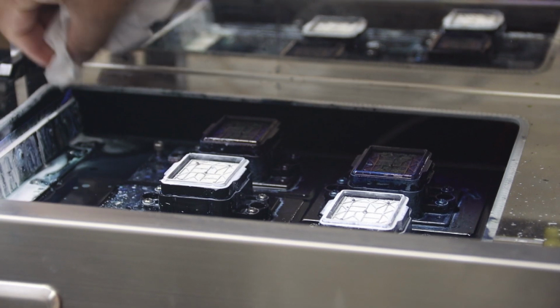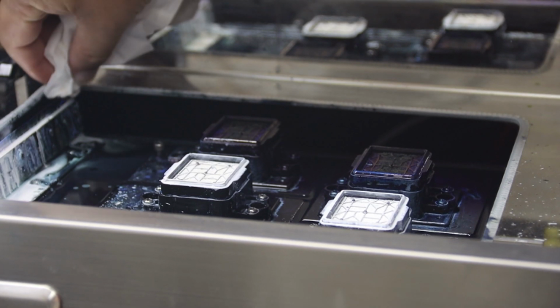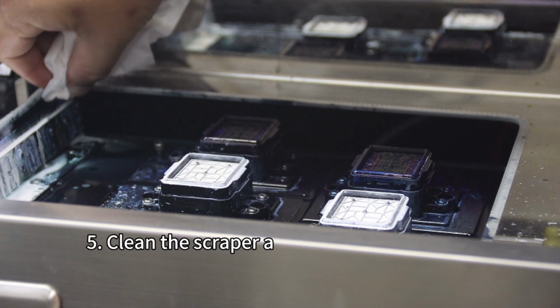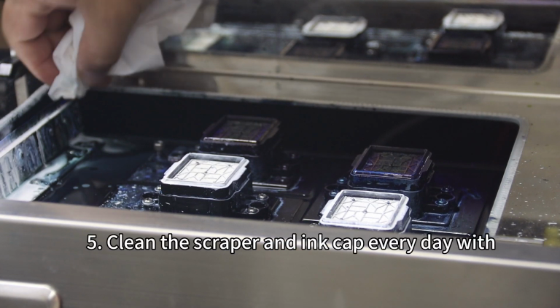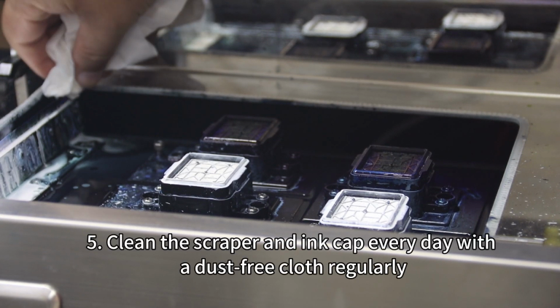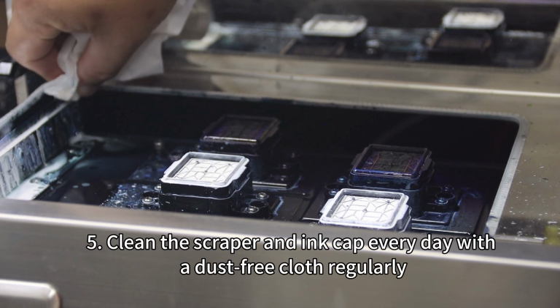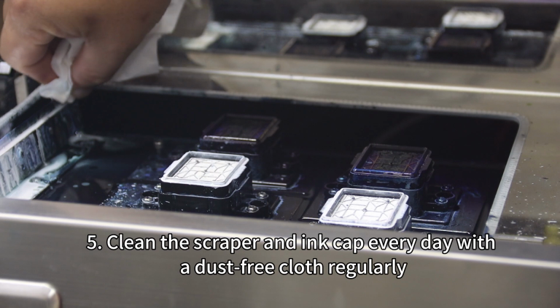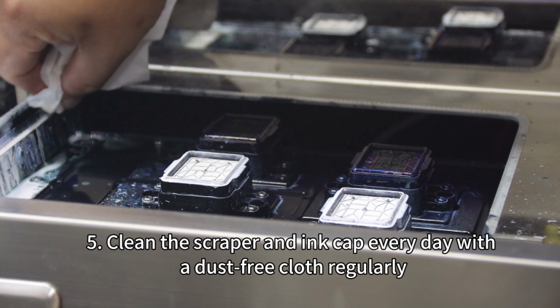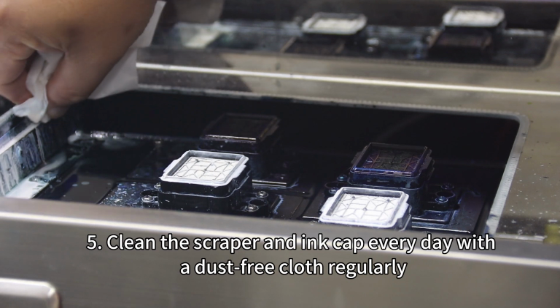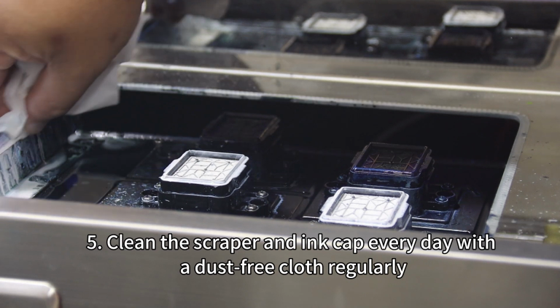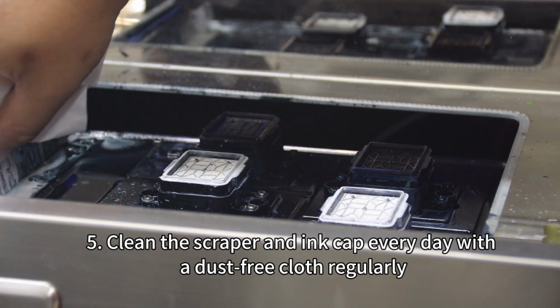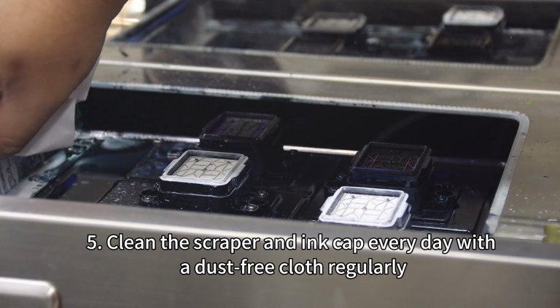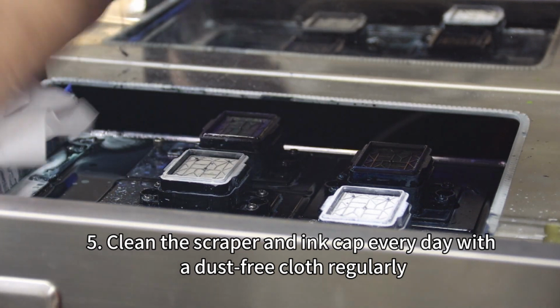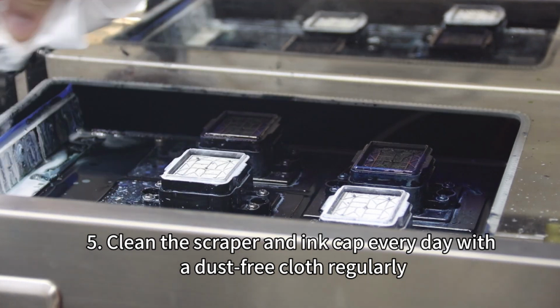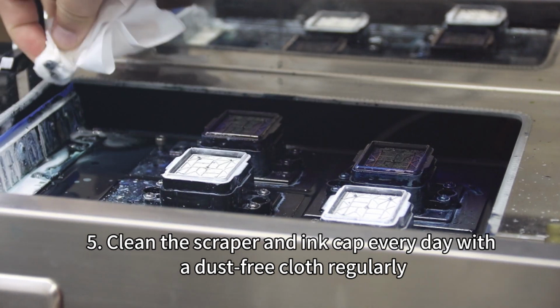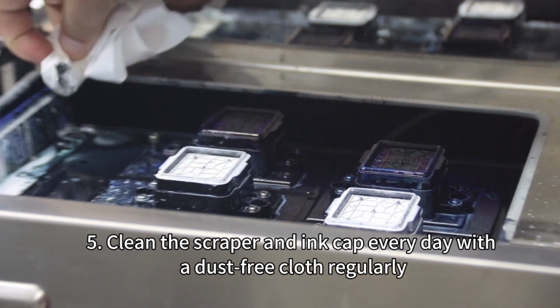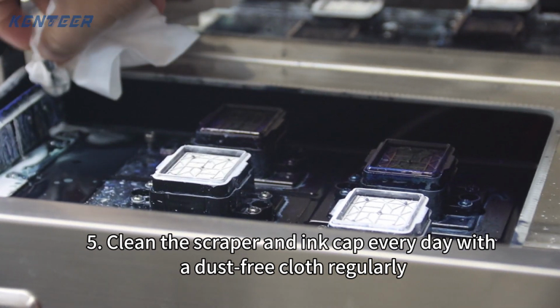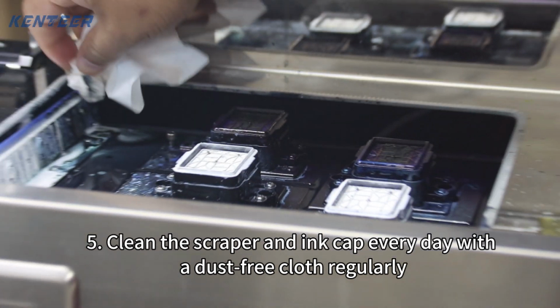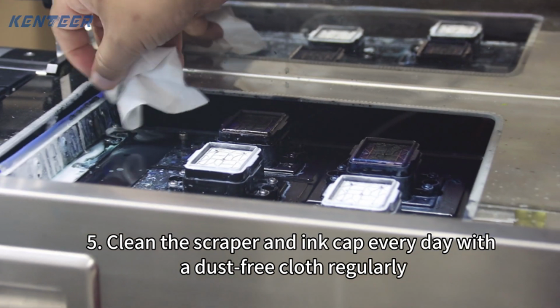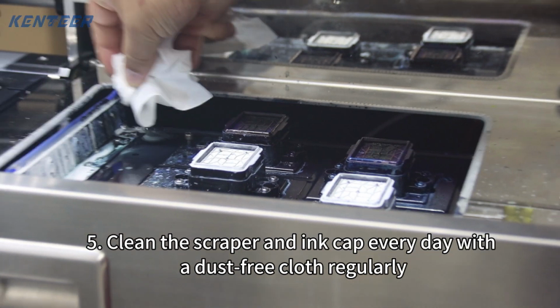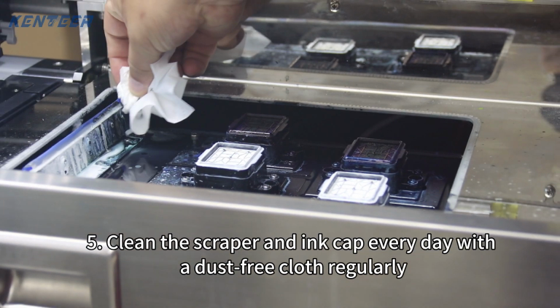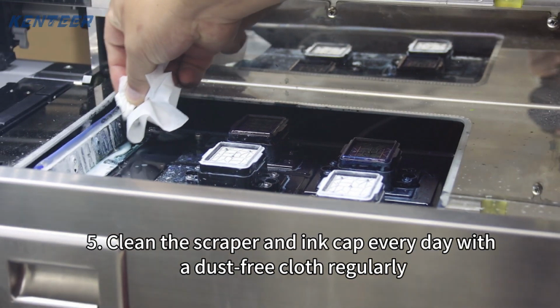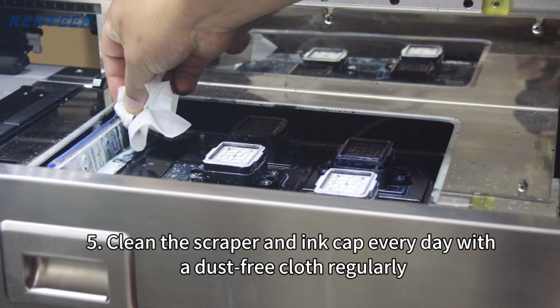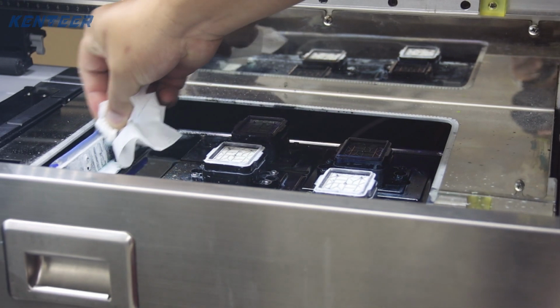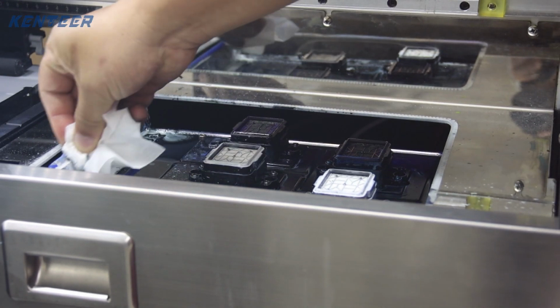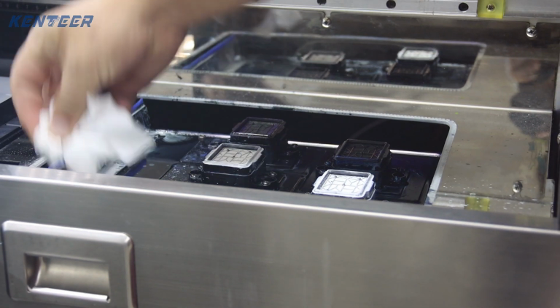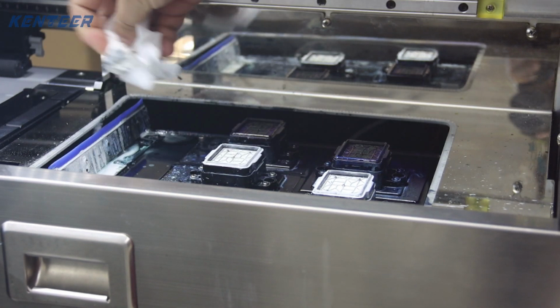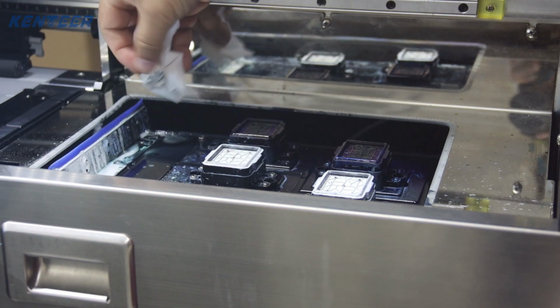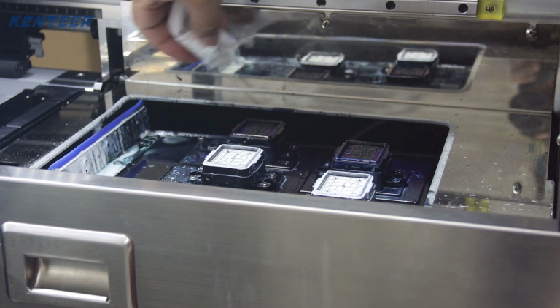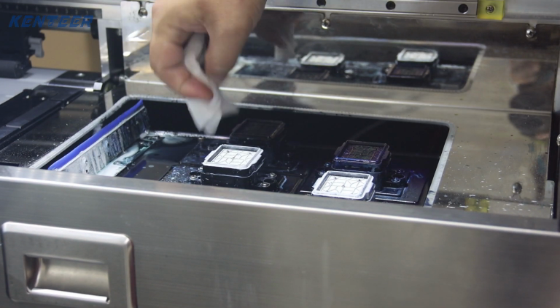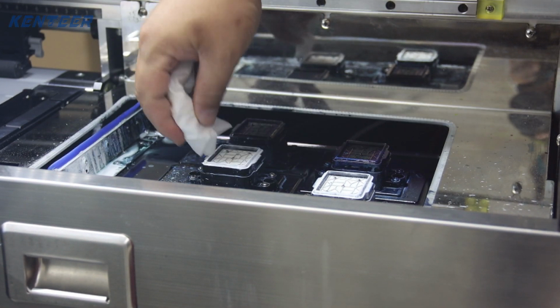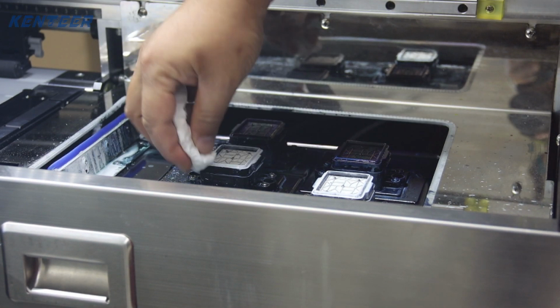5. Clean the scraper and ink cap every day with a dust-free cloth regularly.